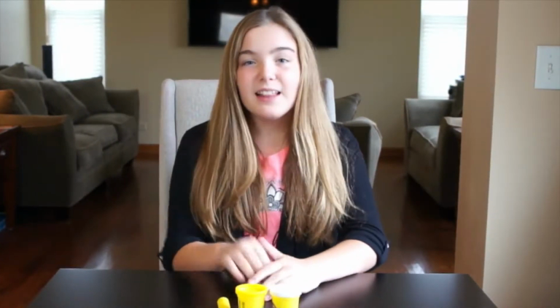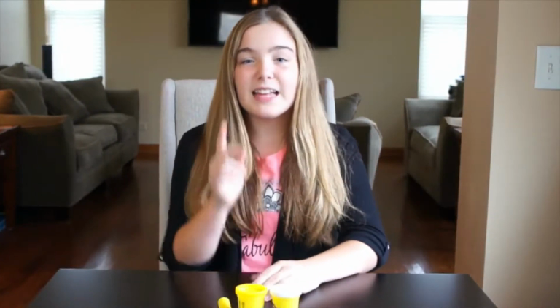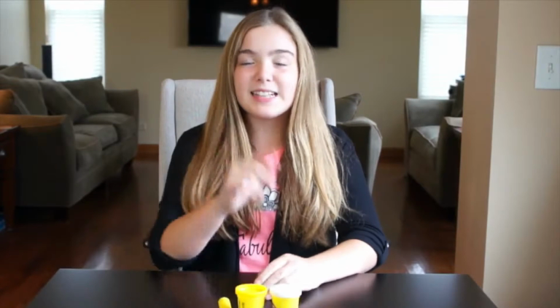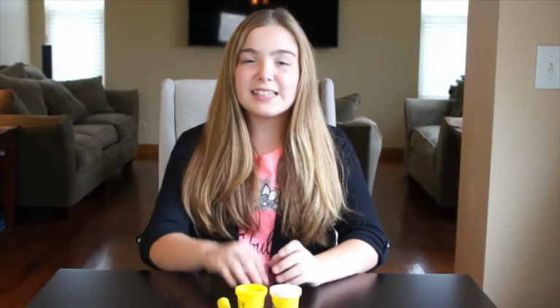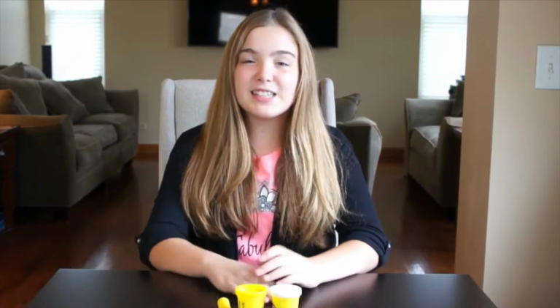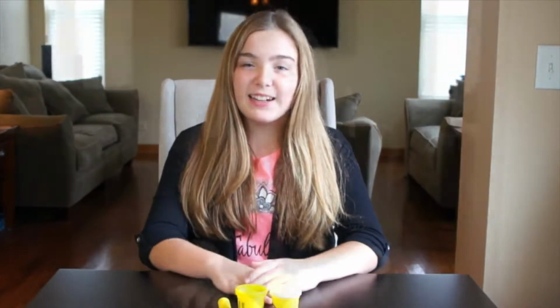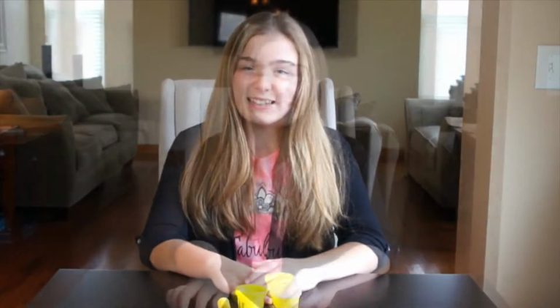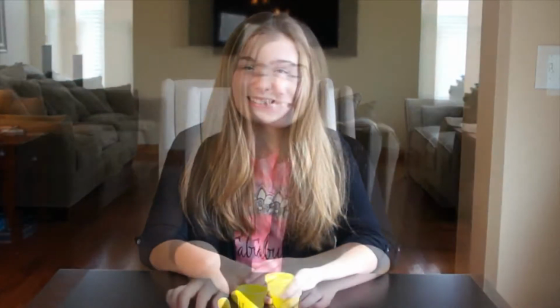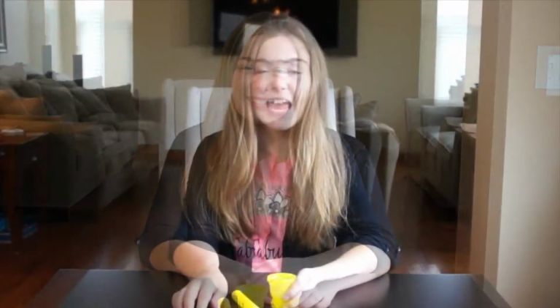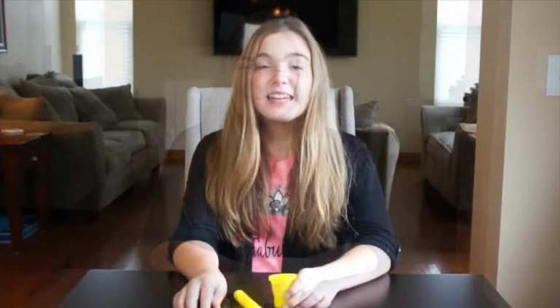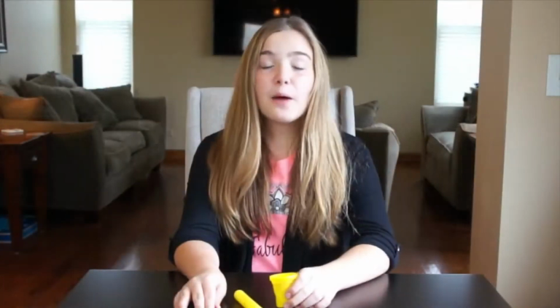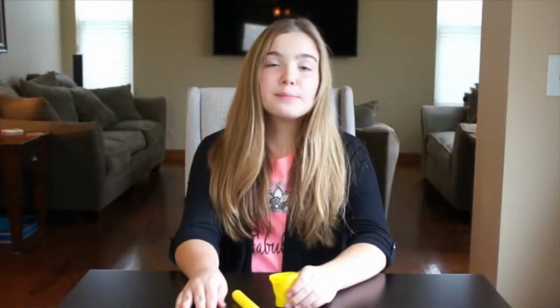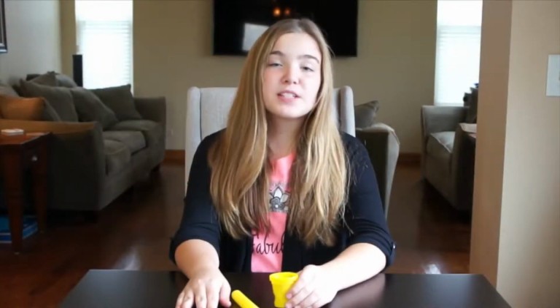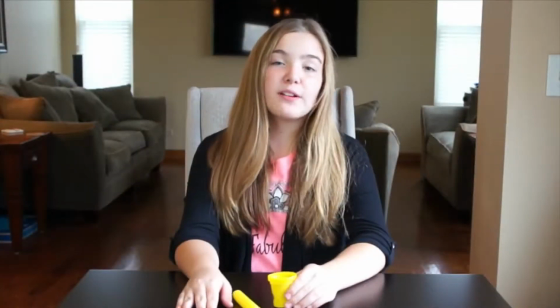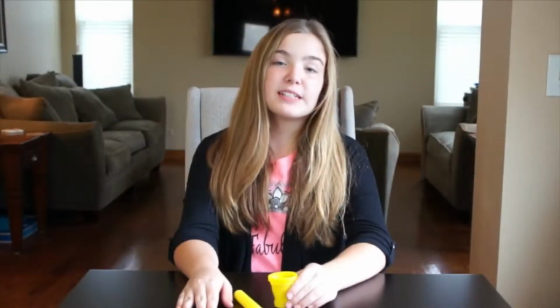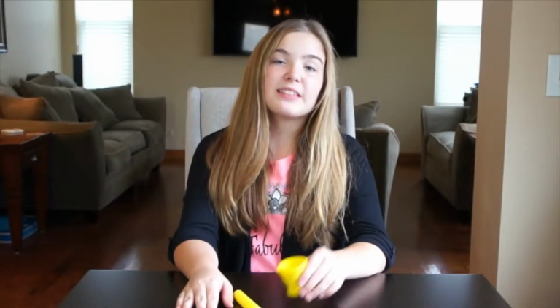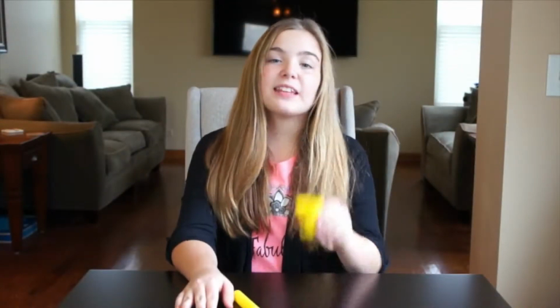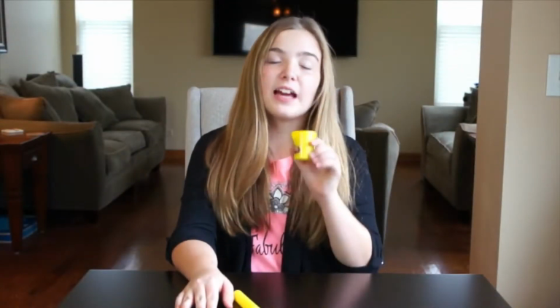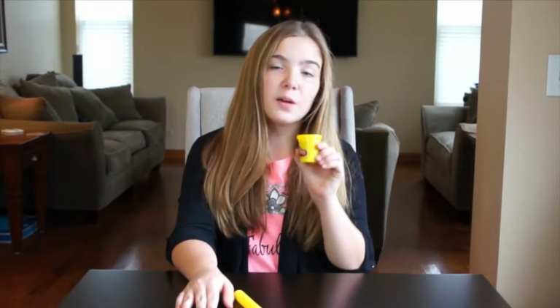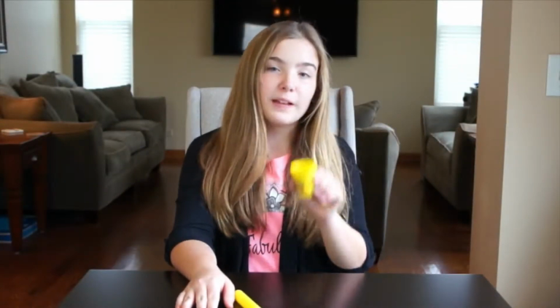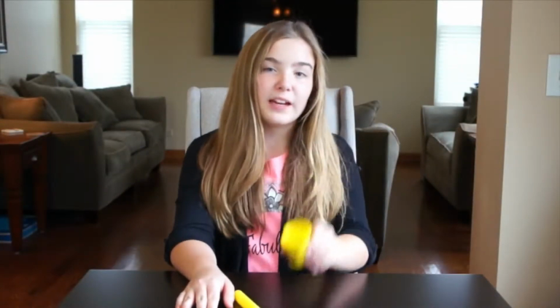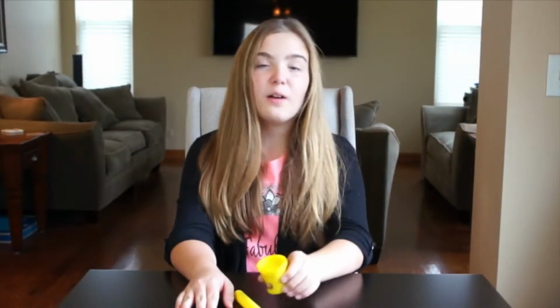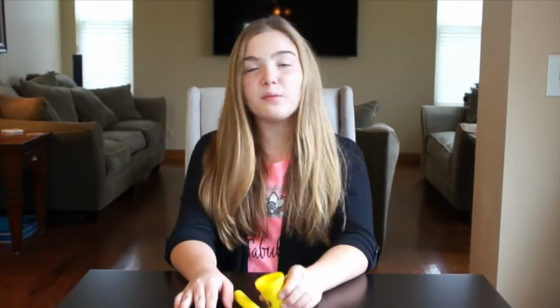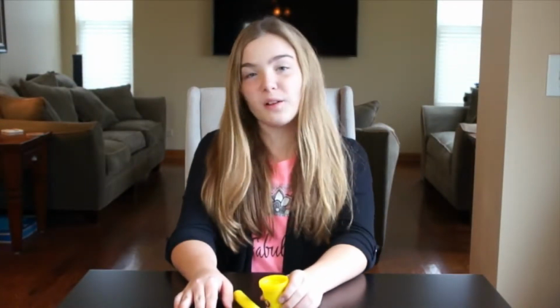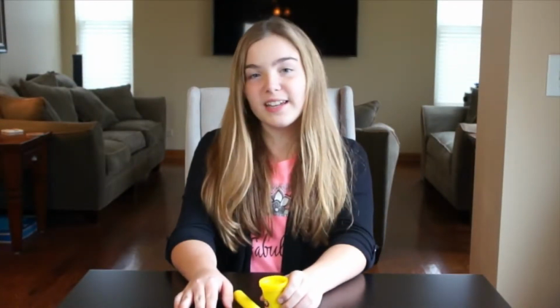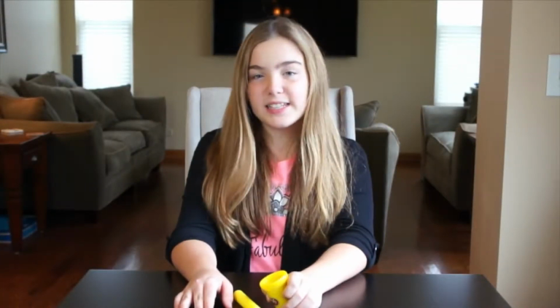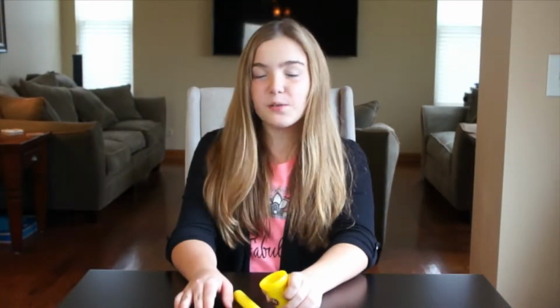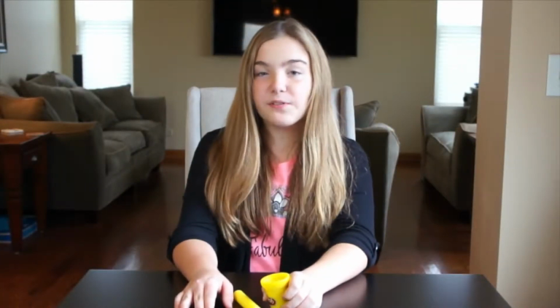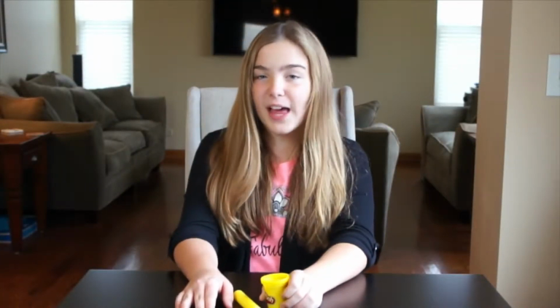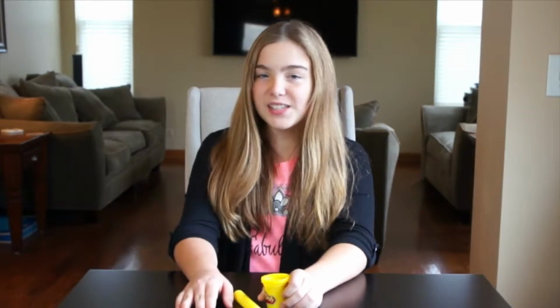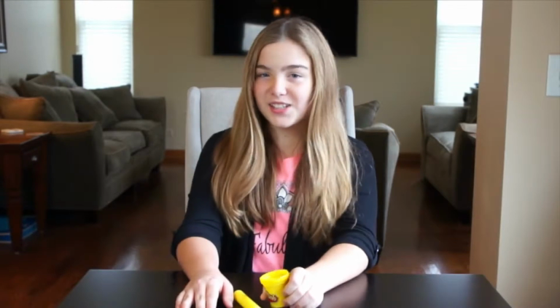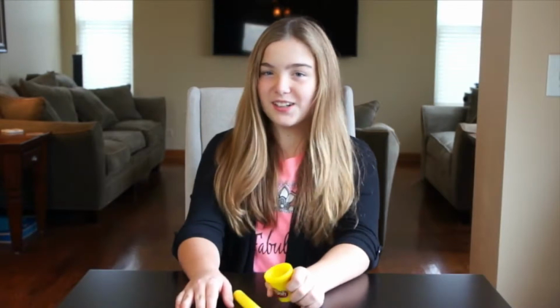Let's get started. Now I'm just going to take the yellow Play-Doh and roll it into a flat circle.